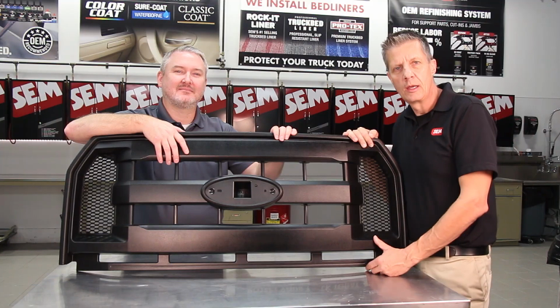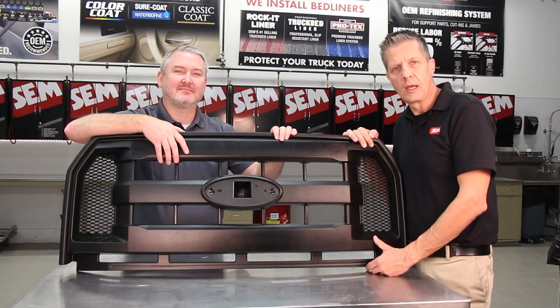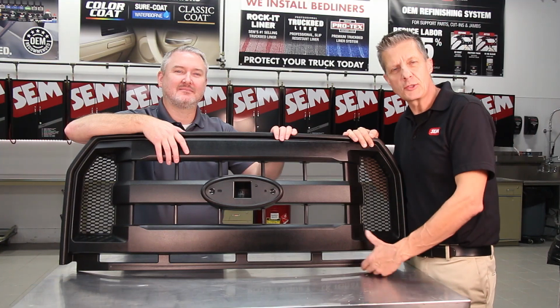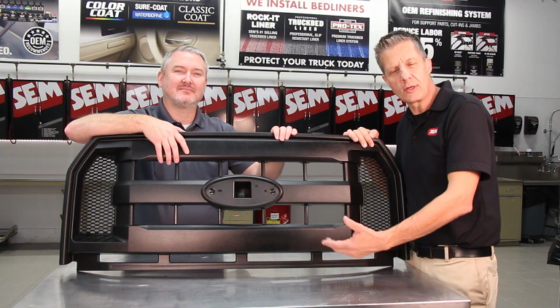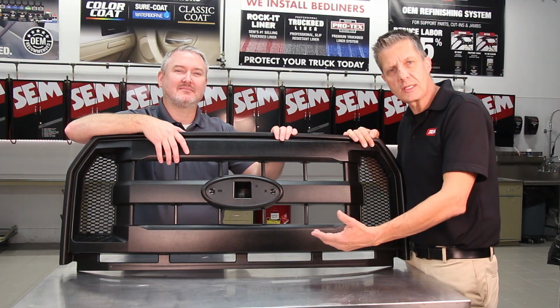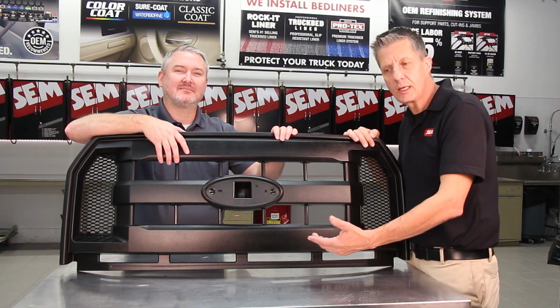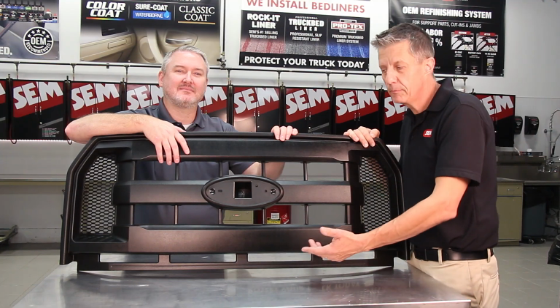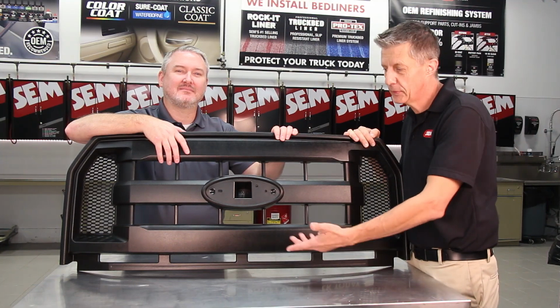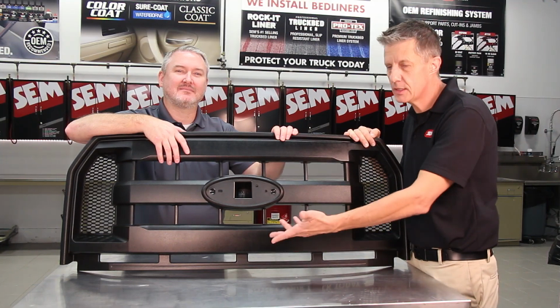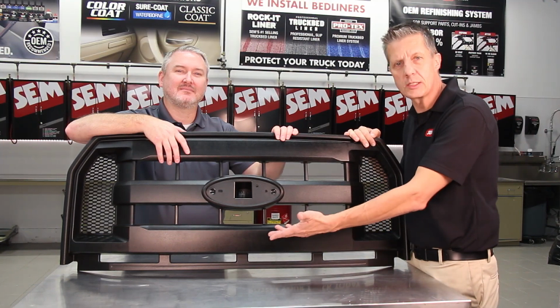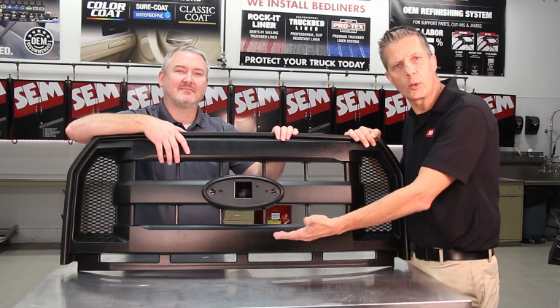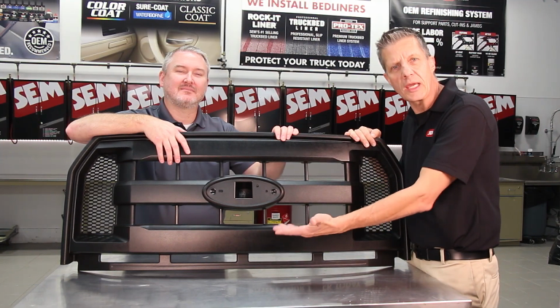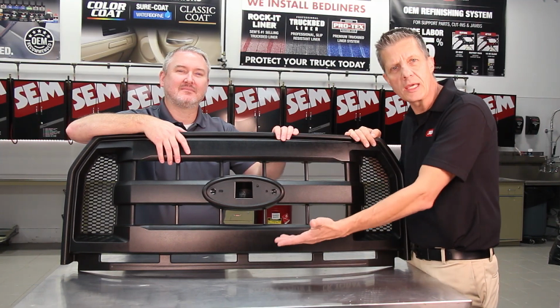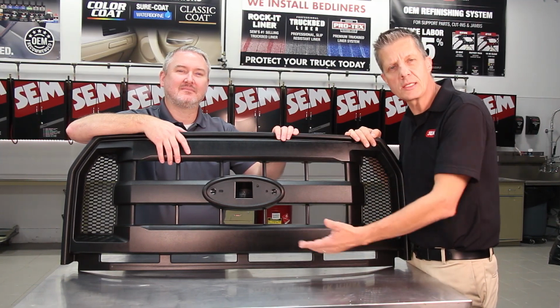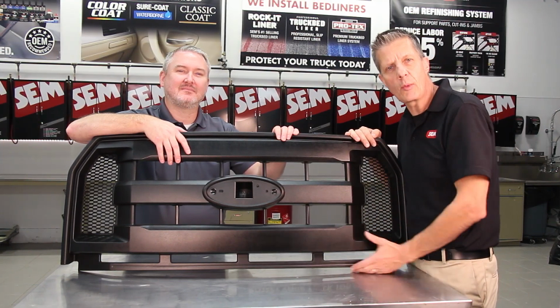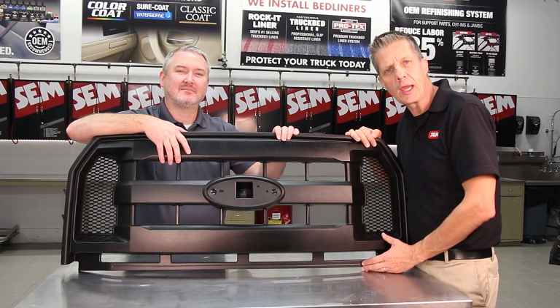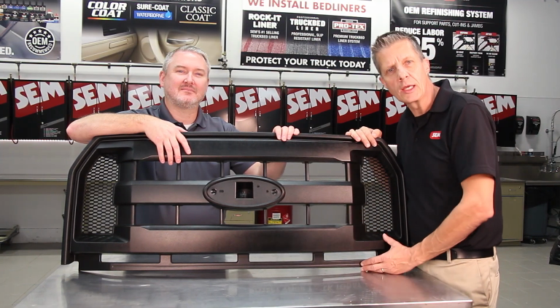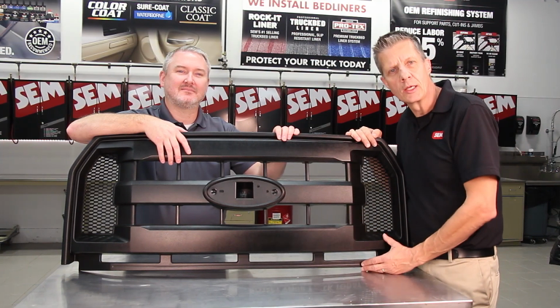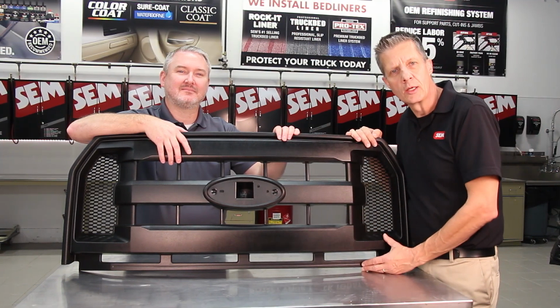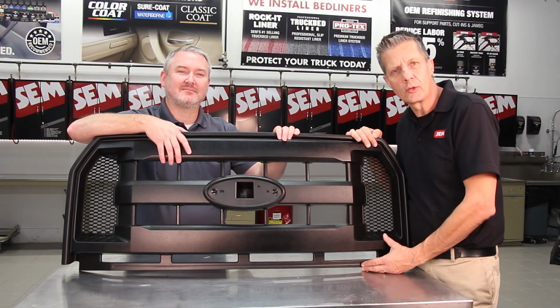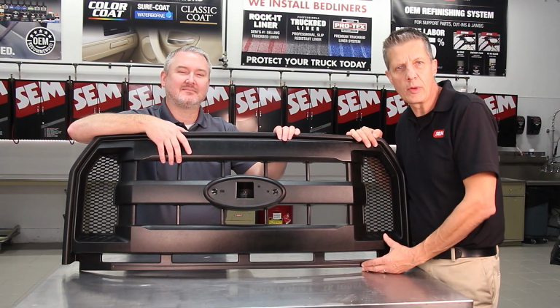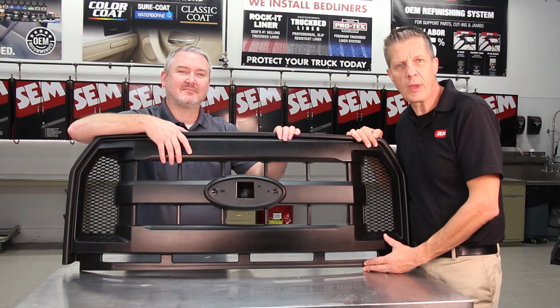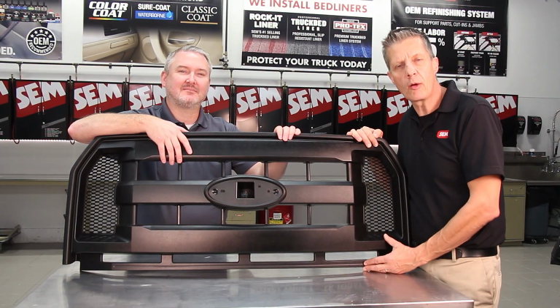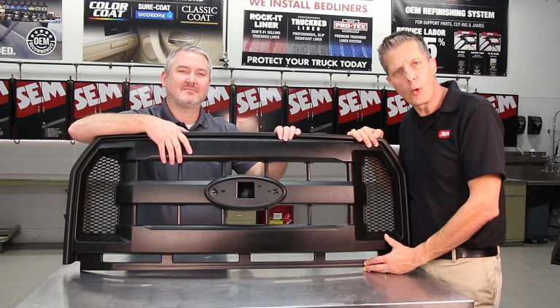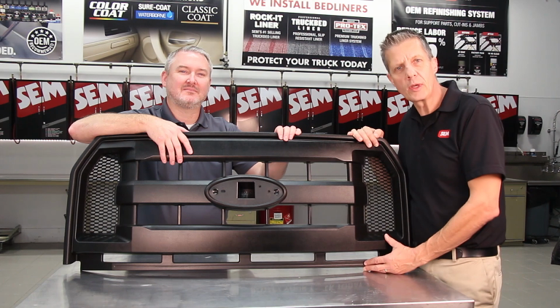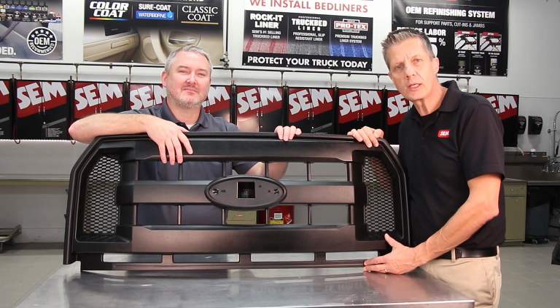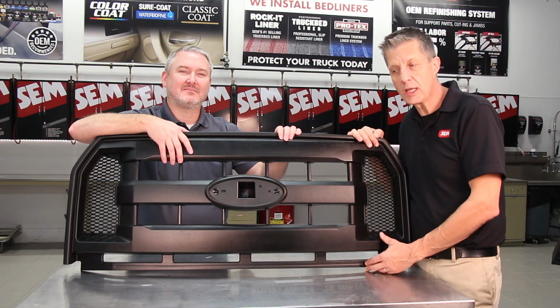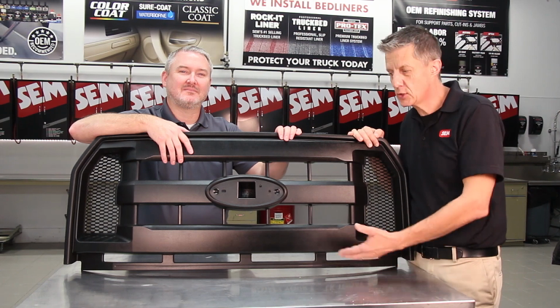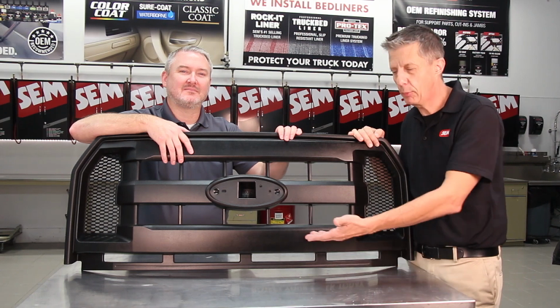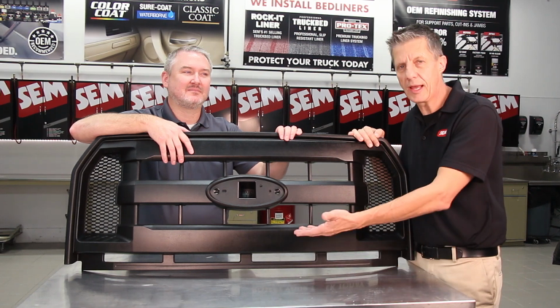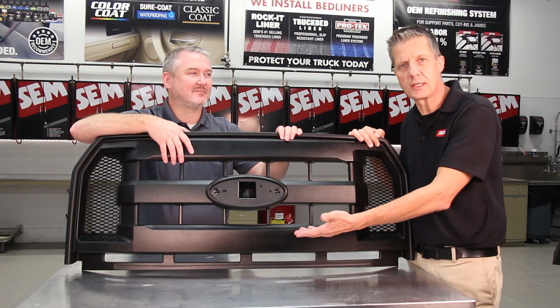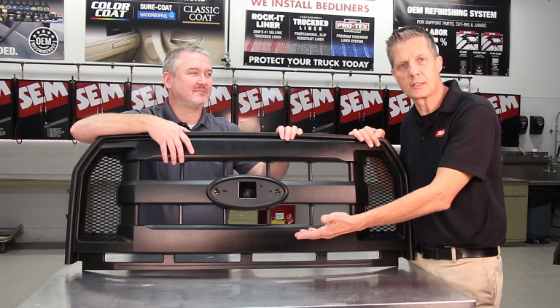As you can see, this is a quick, easy way to repair OEM texture plastics.